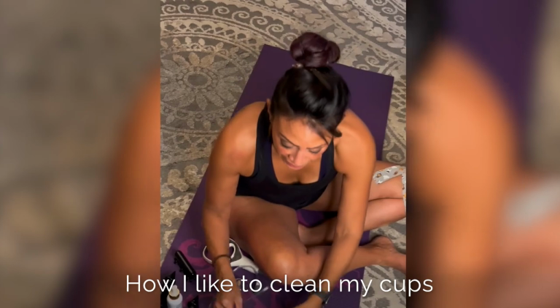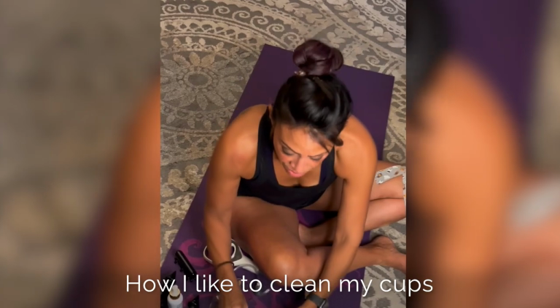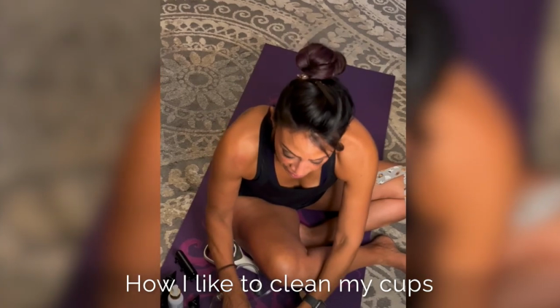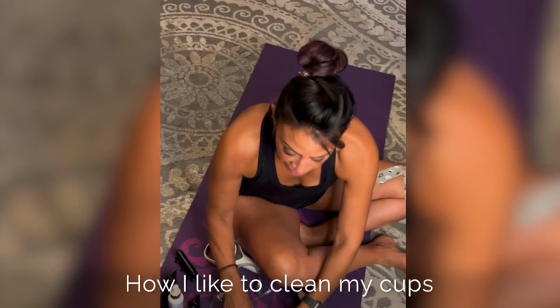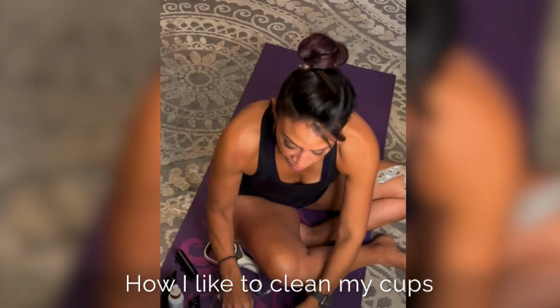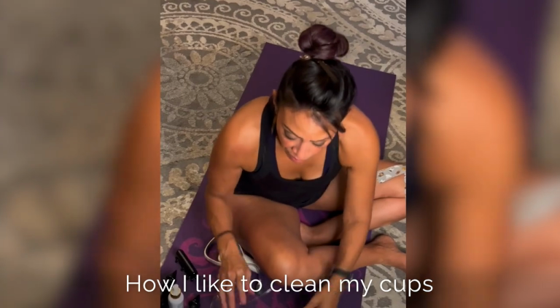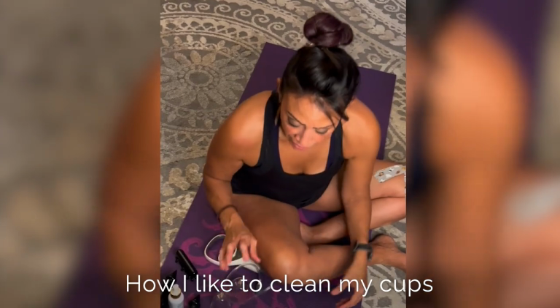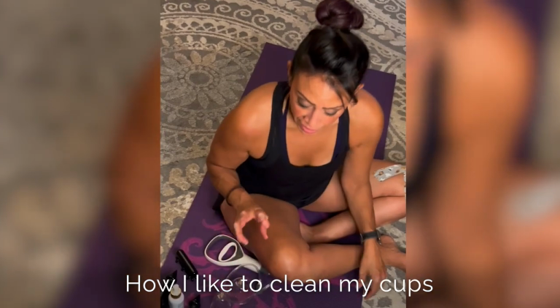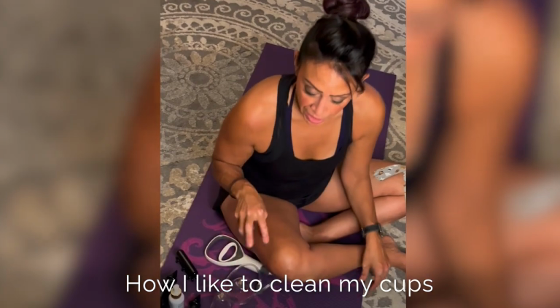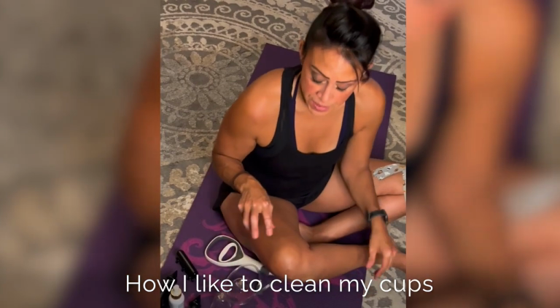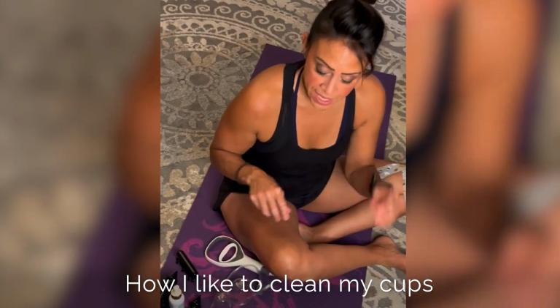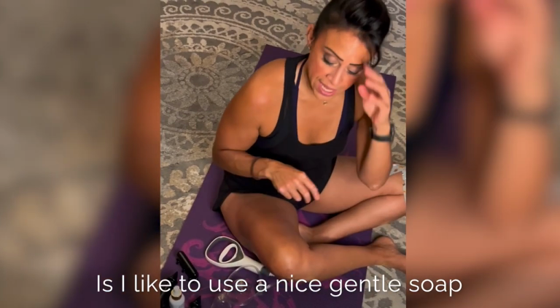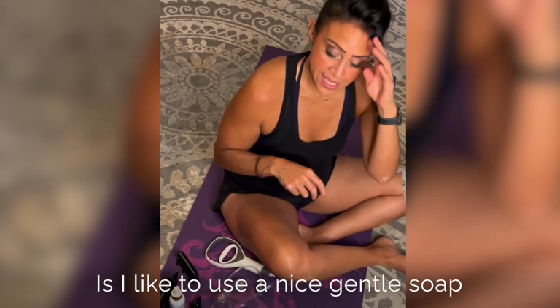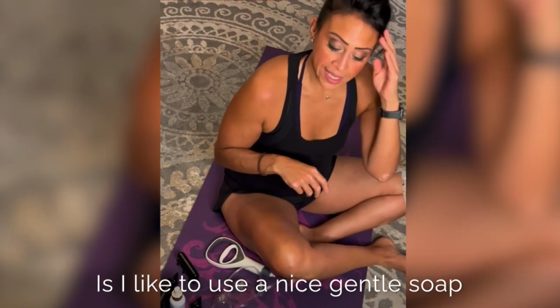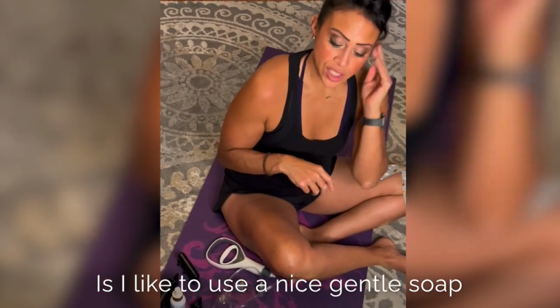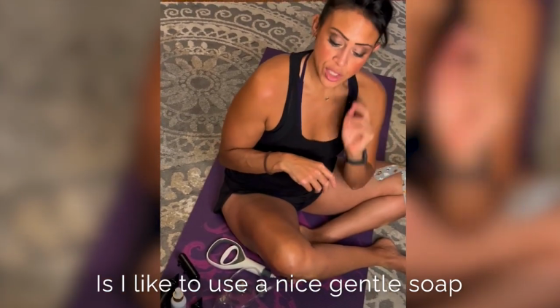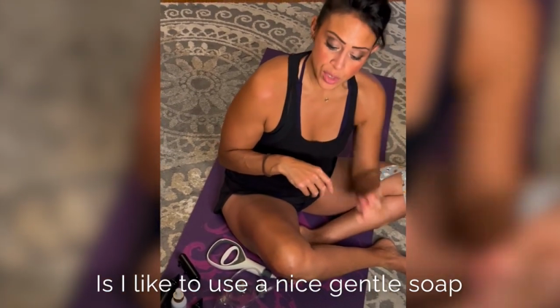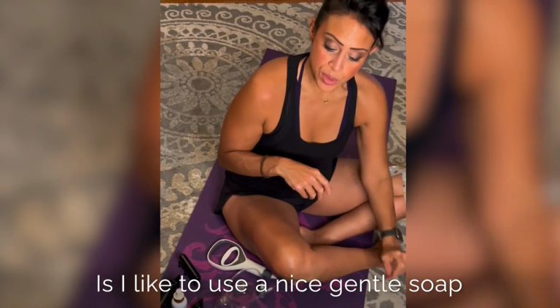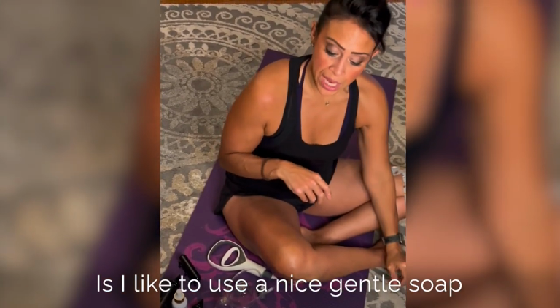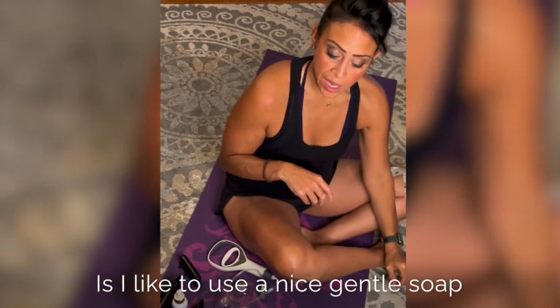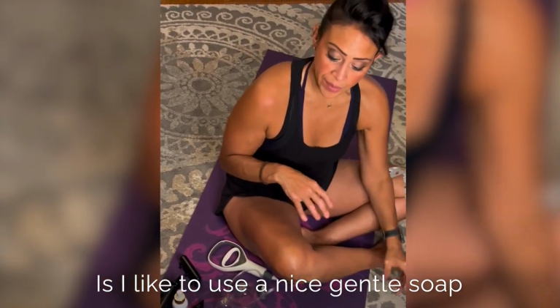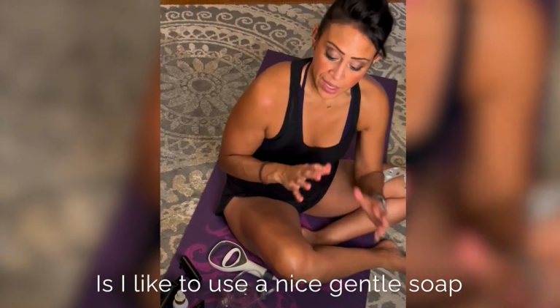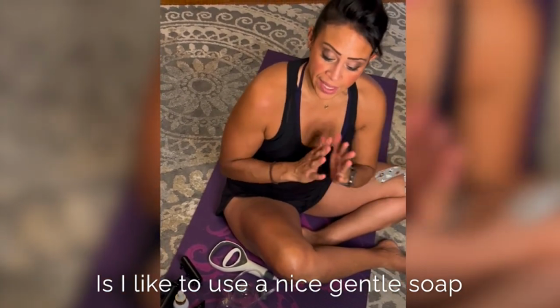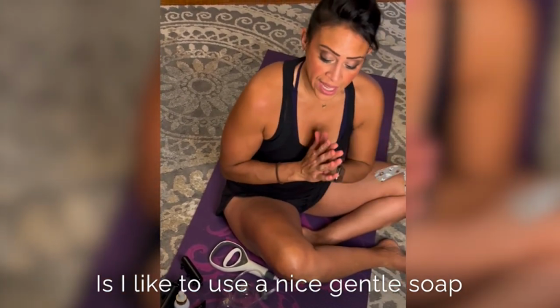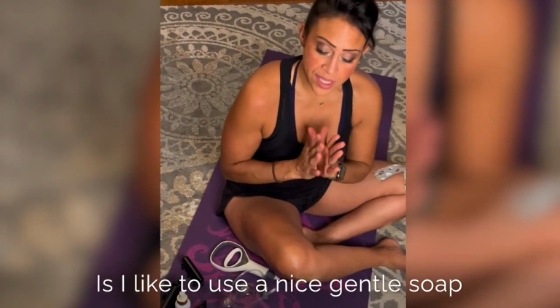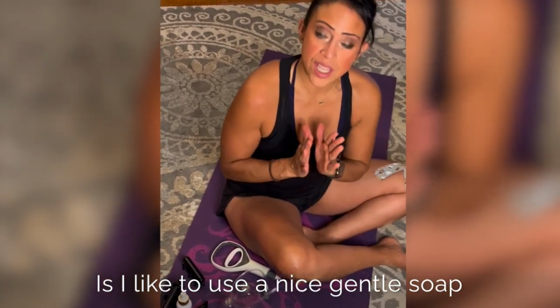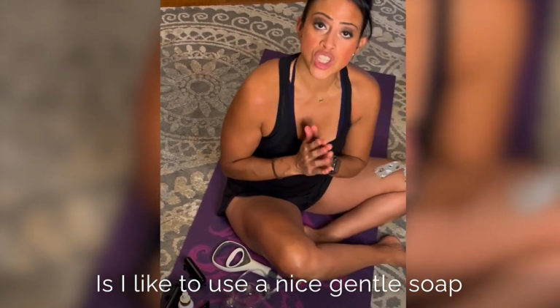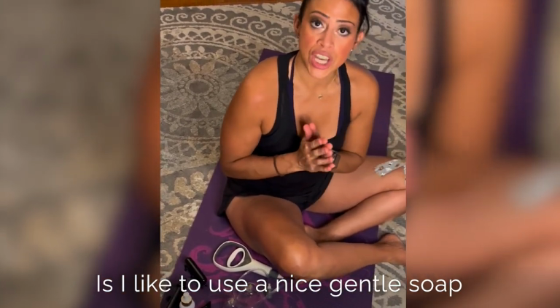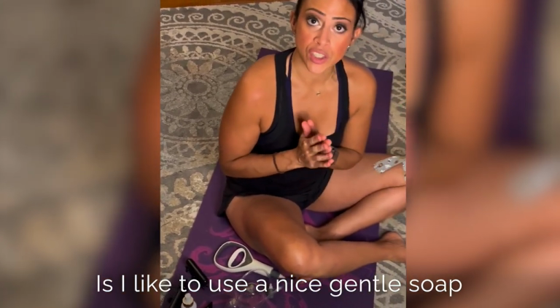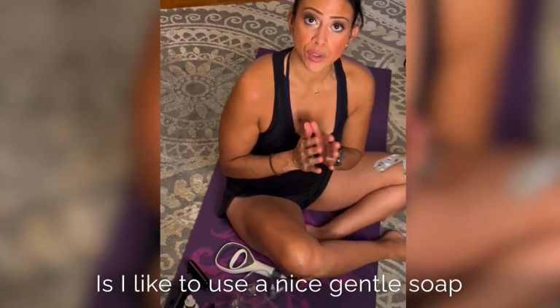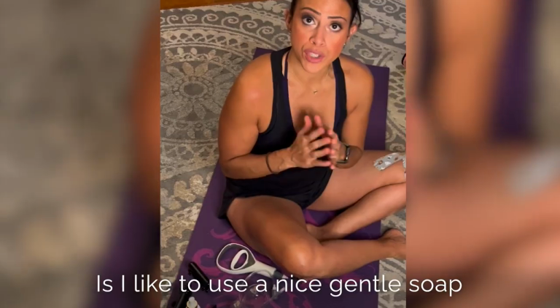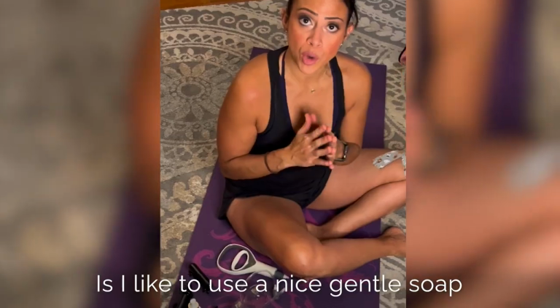How I like to clean my cups is I like to use a nice gentle soap.